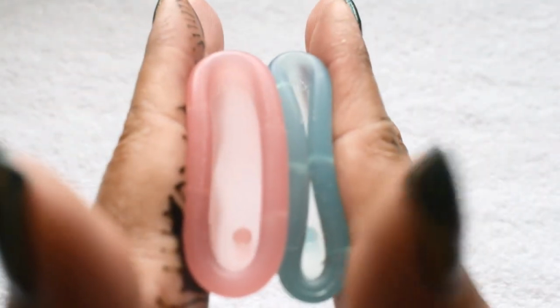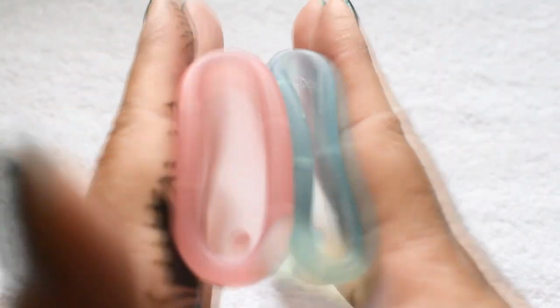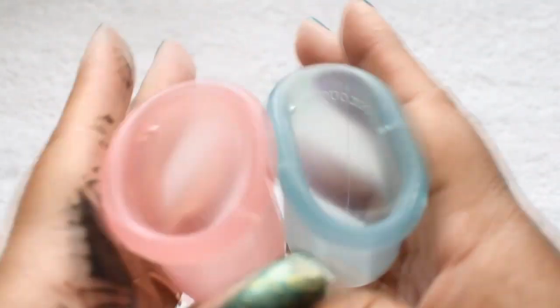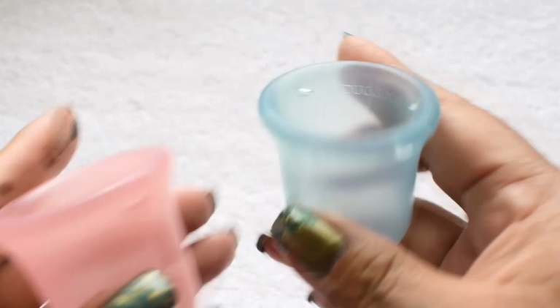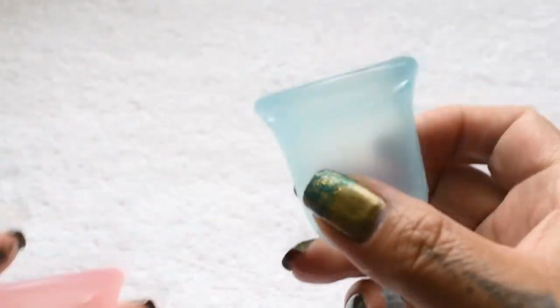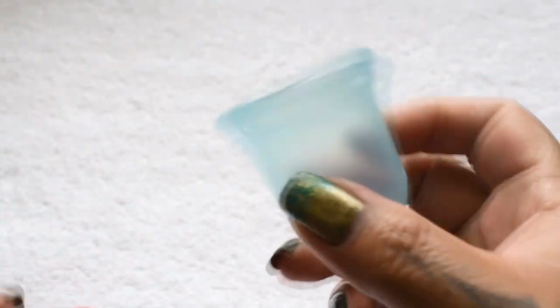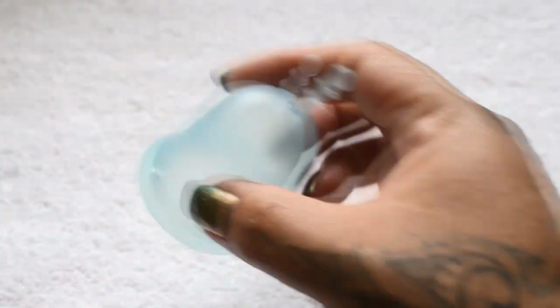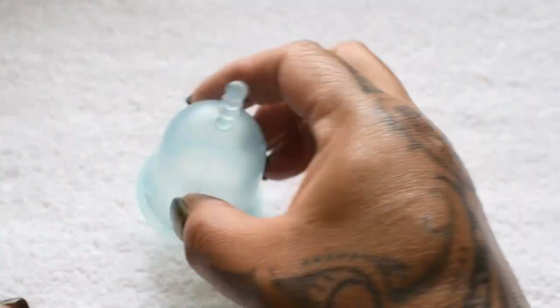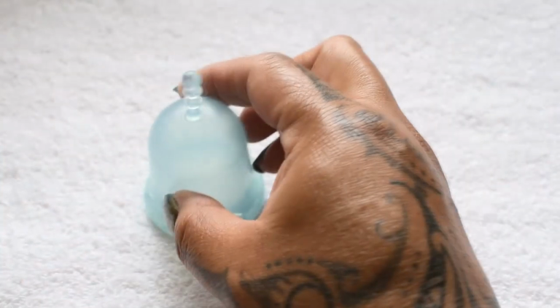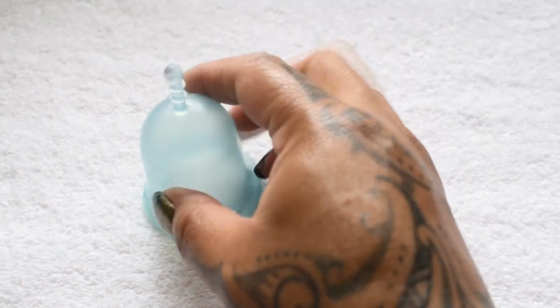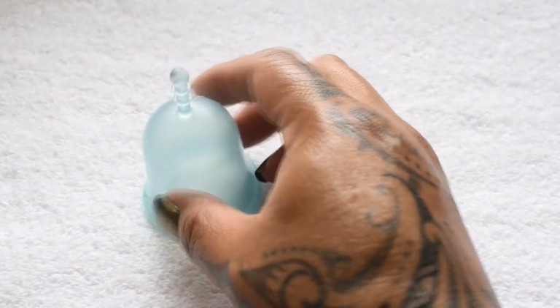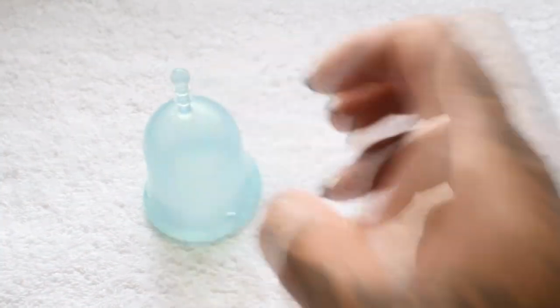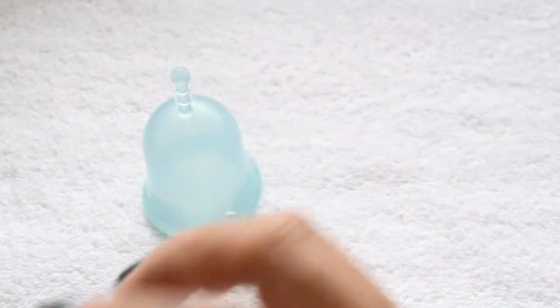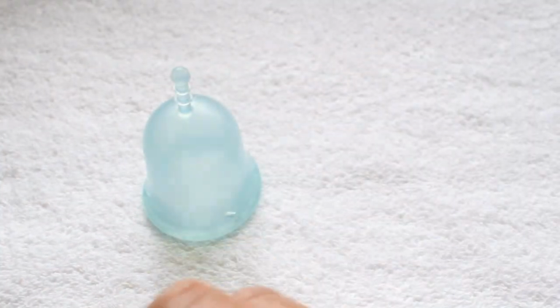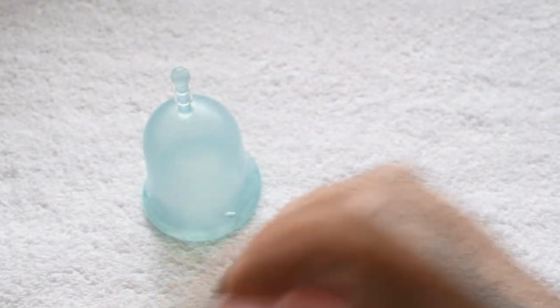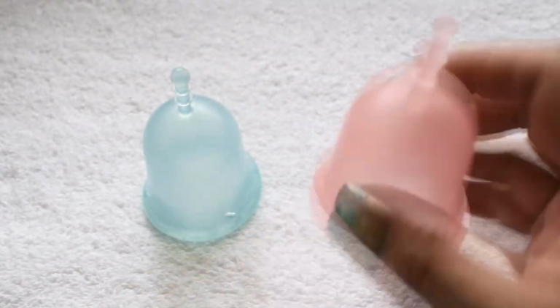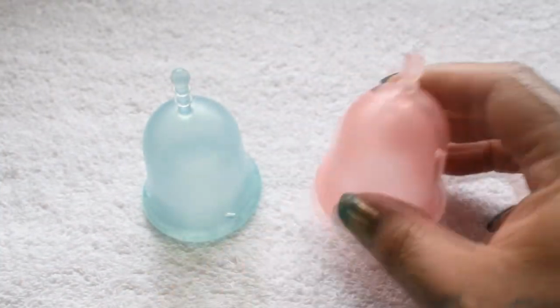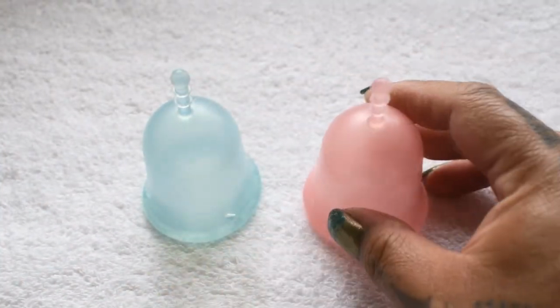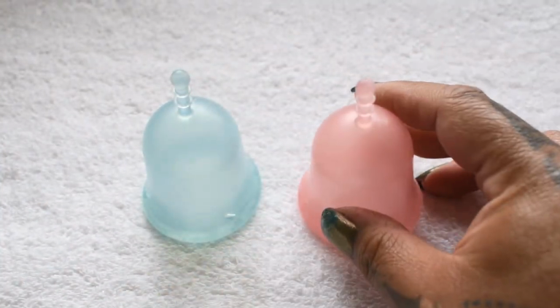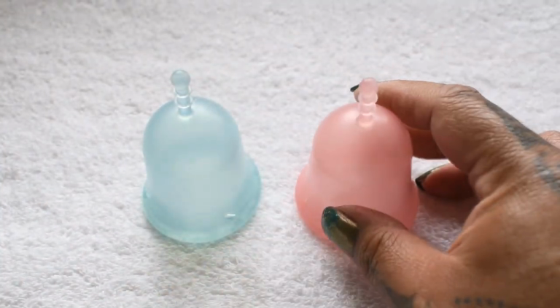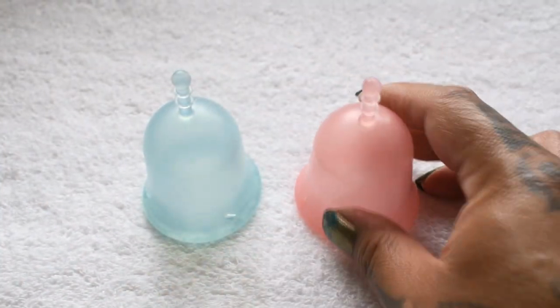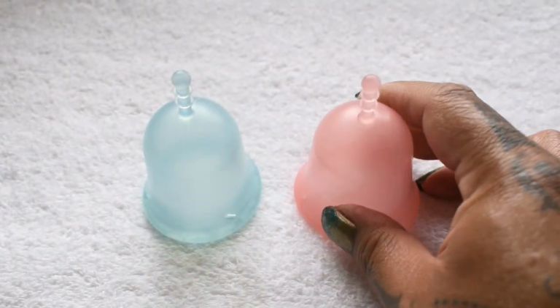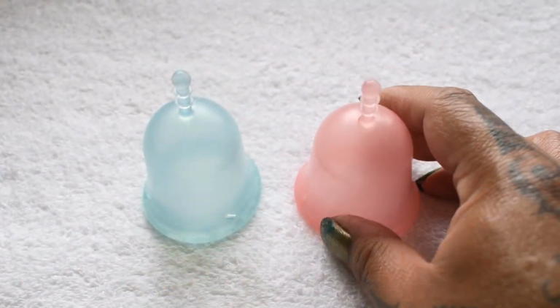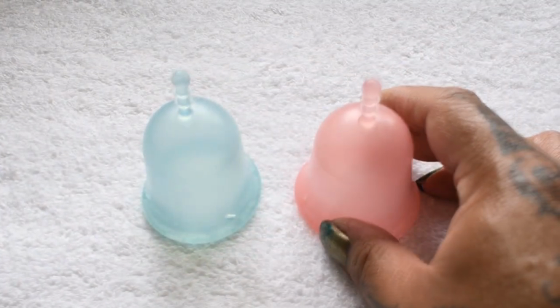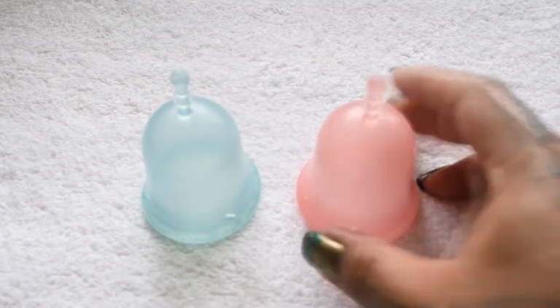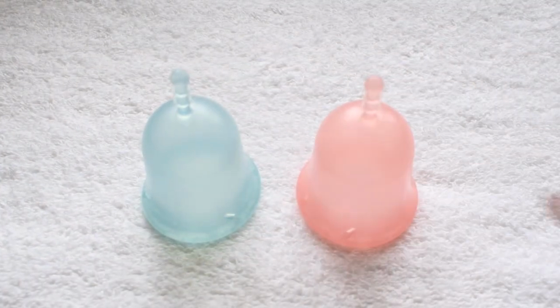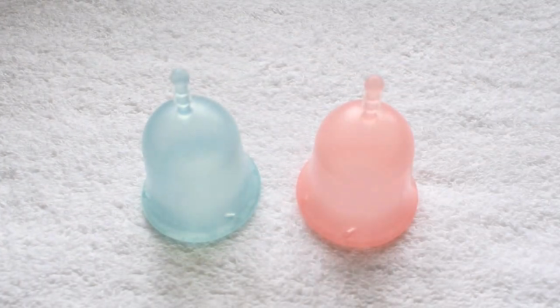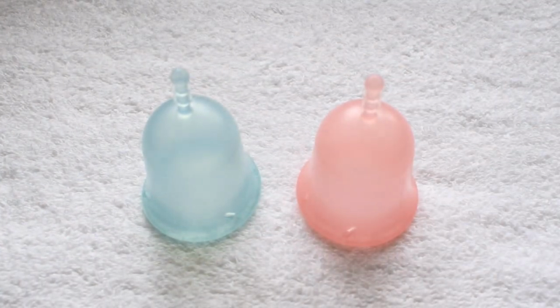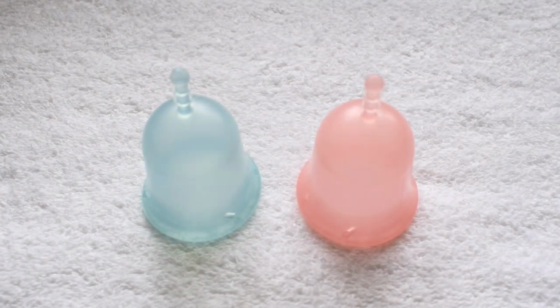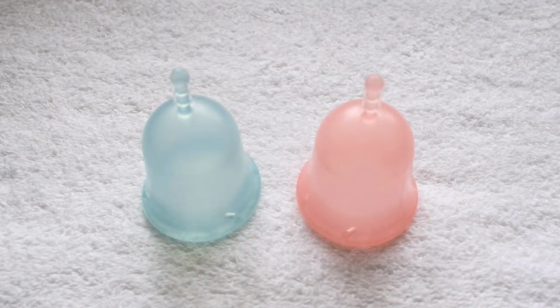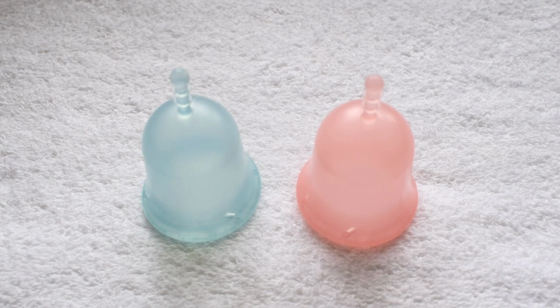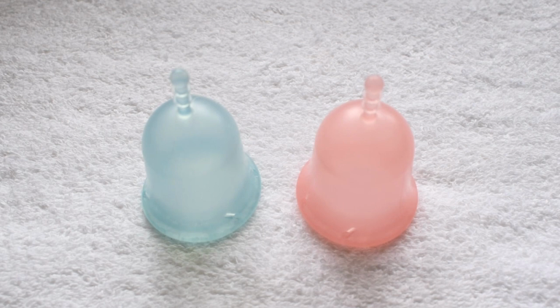And that was the soft lulu cup and the classic lulu cup, both in a size large.